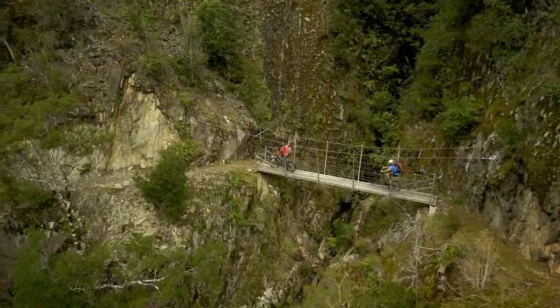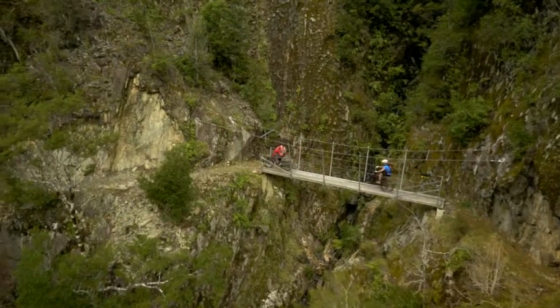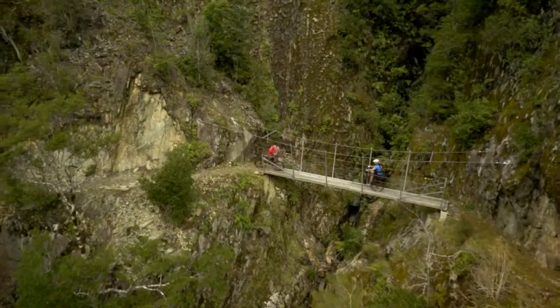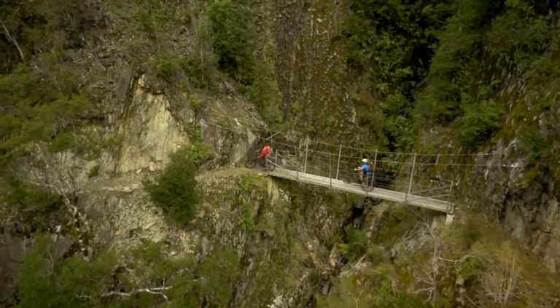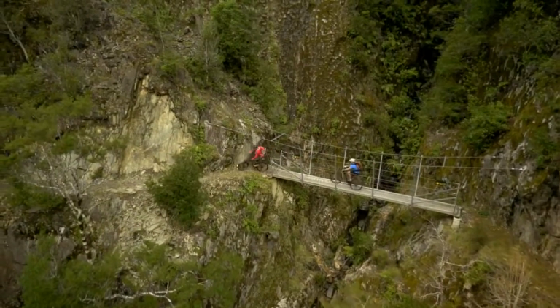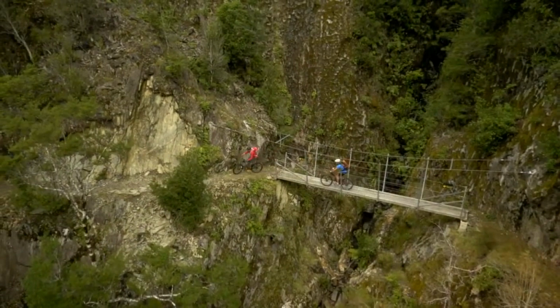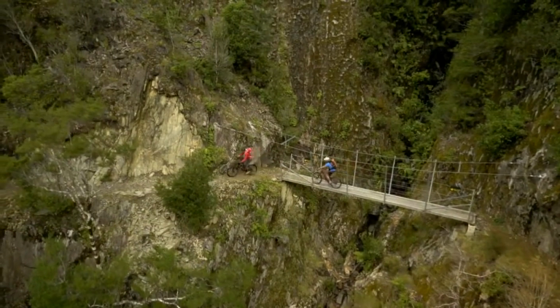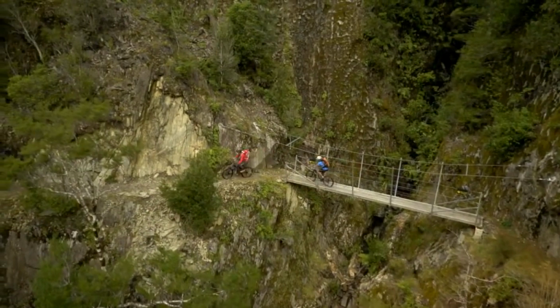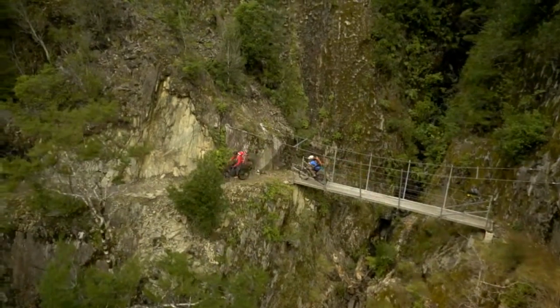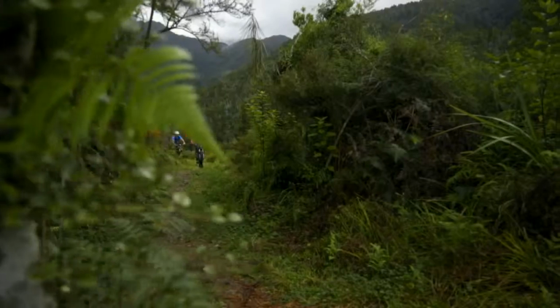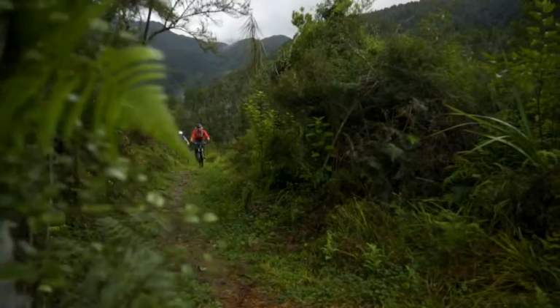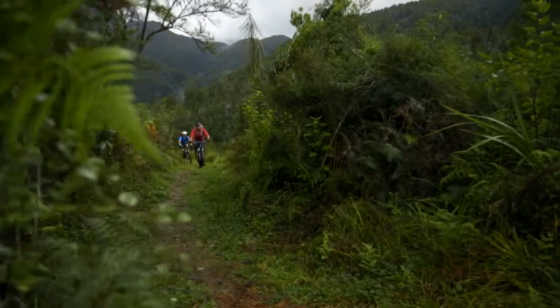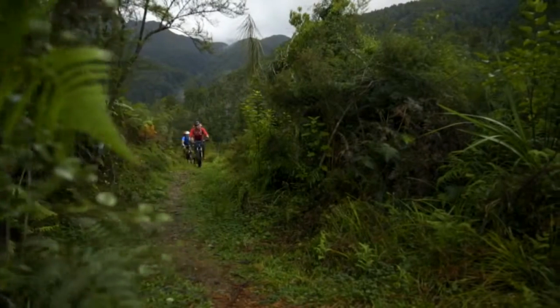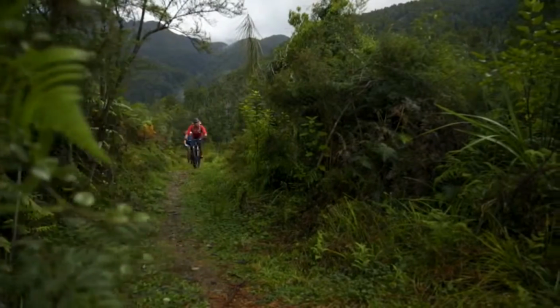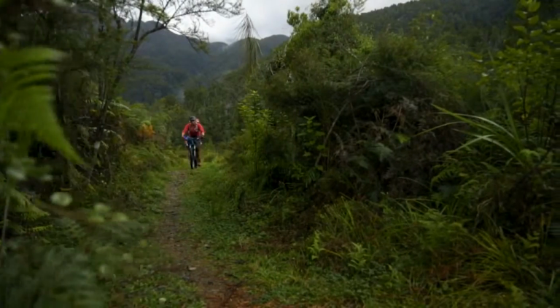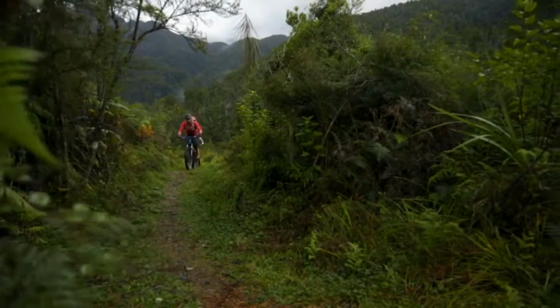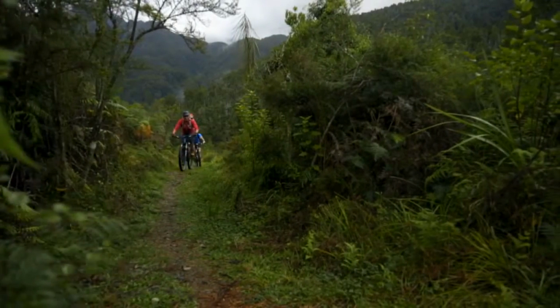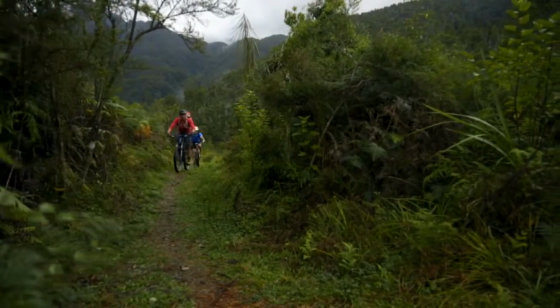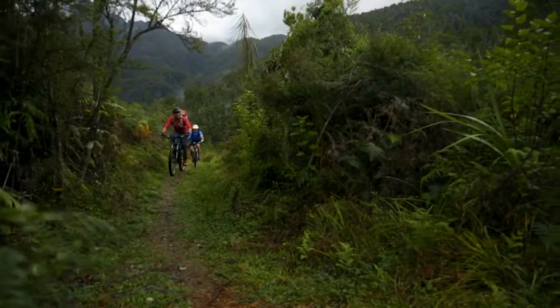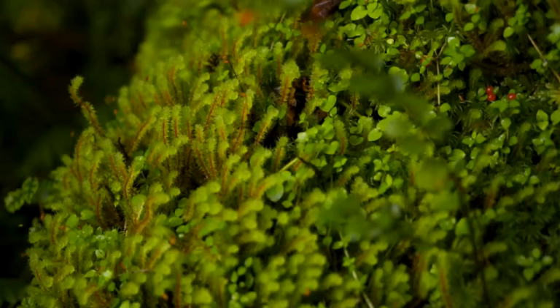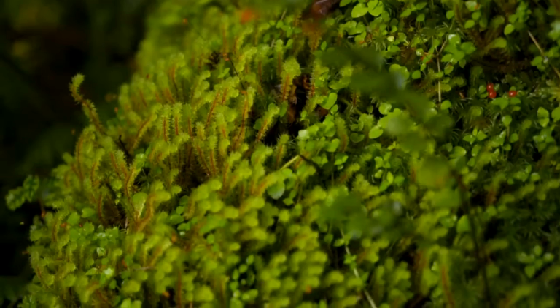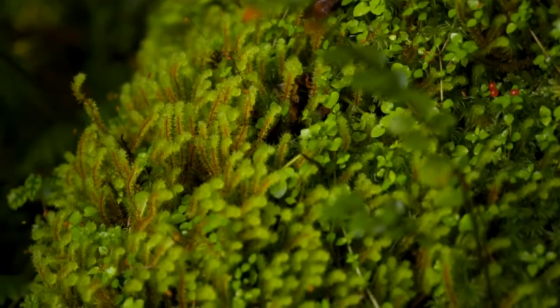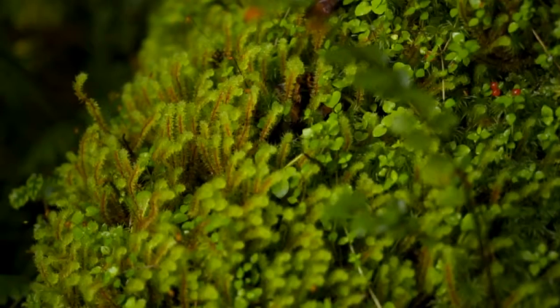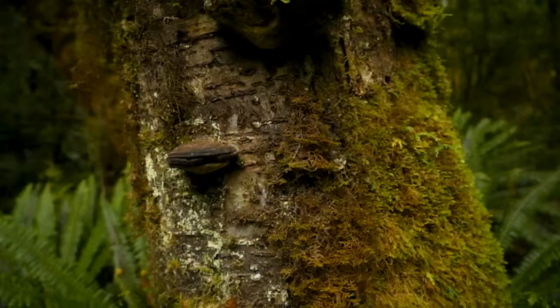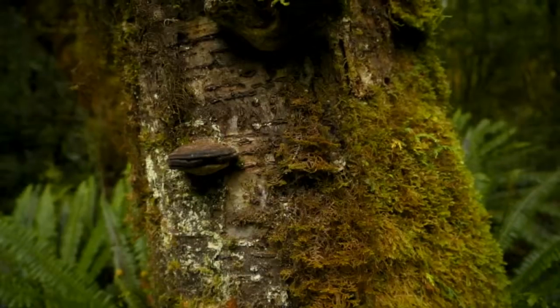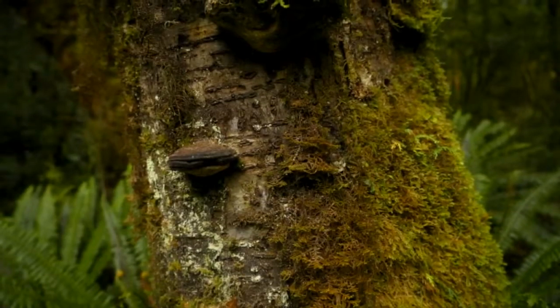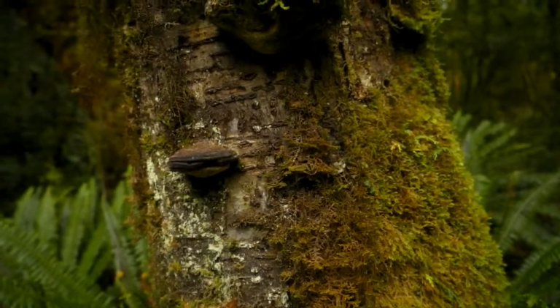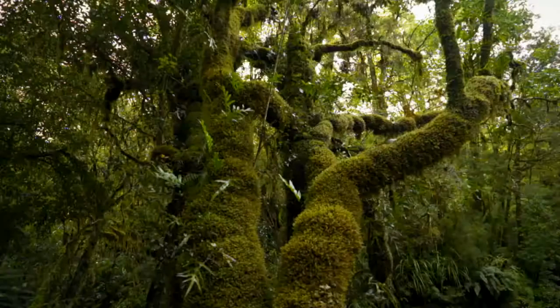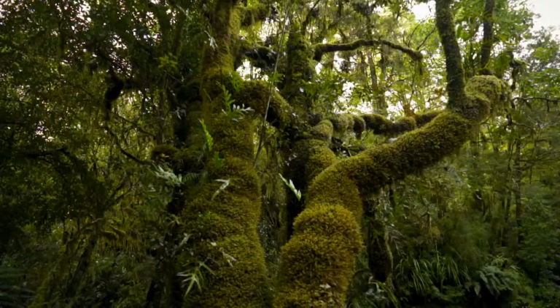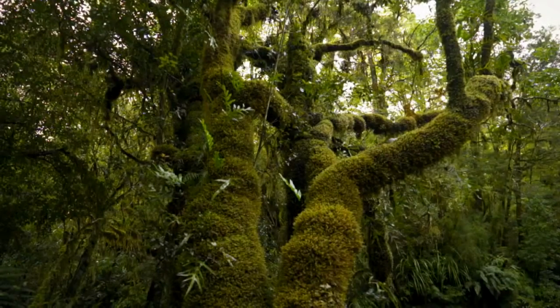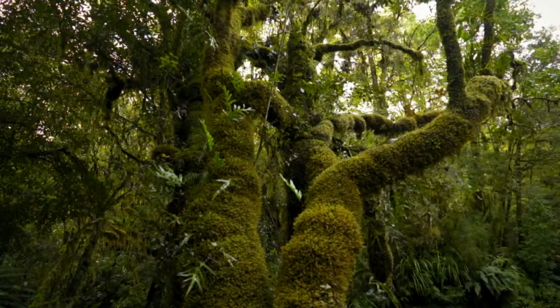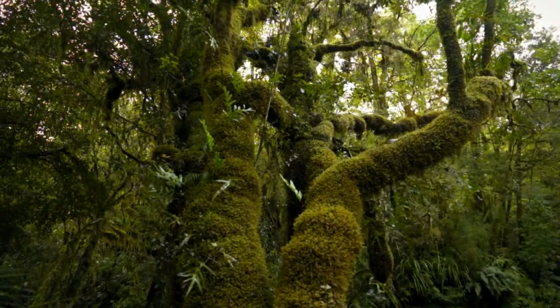One of the many features of the Old Ghost Road is the extreme diversity of landscape and the ecosystems that come with this topography and climate.